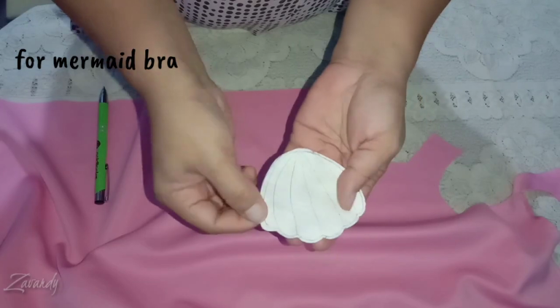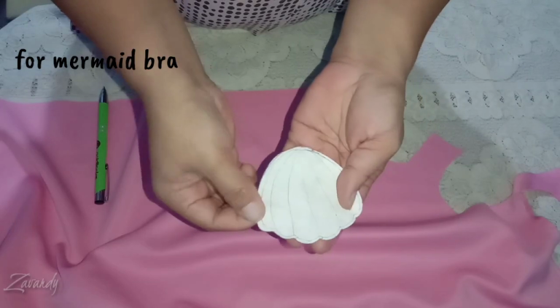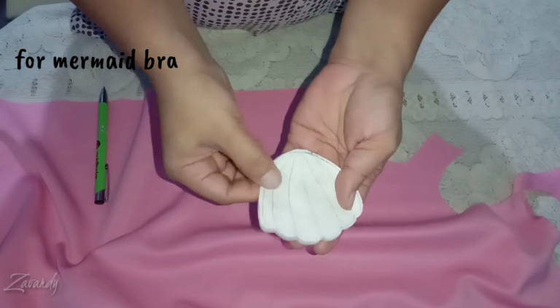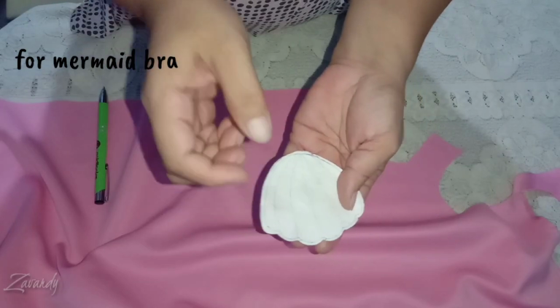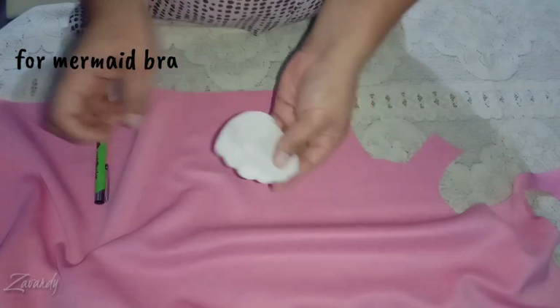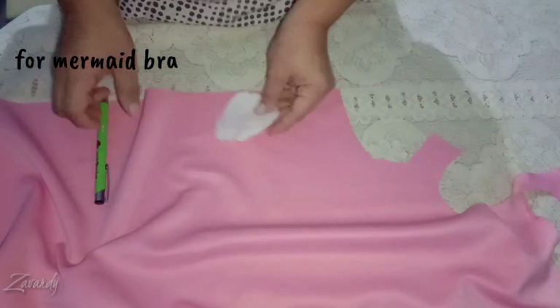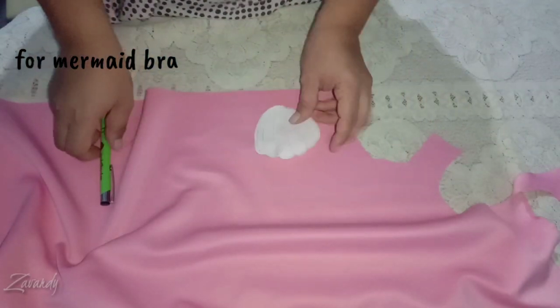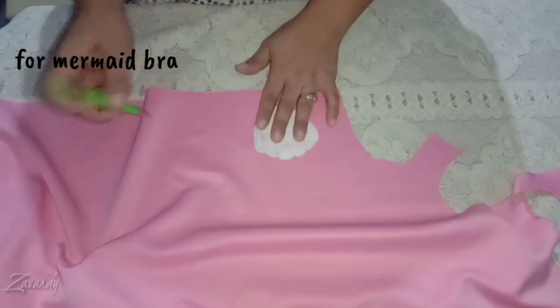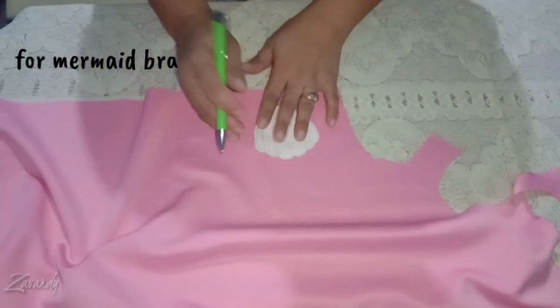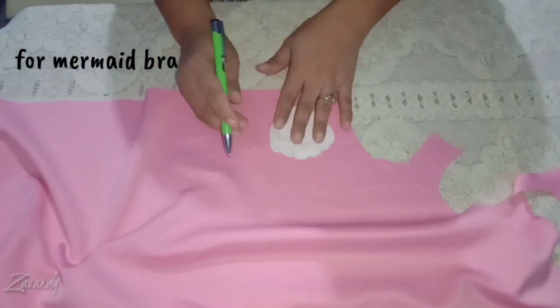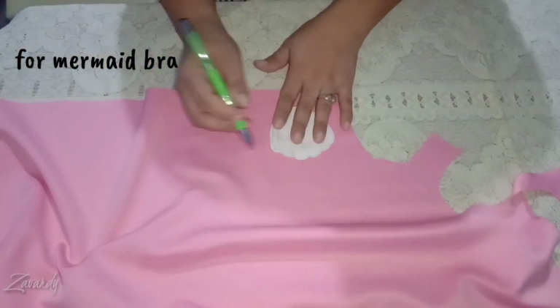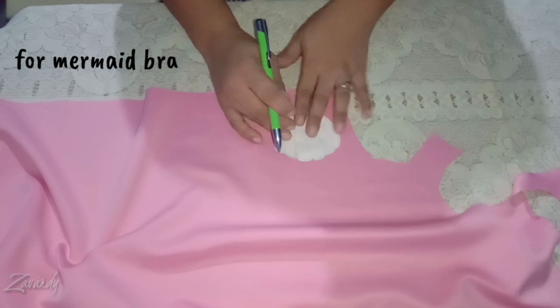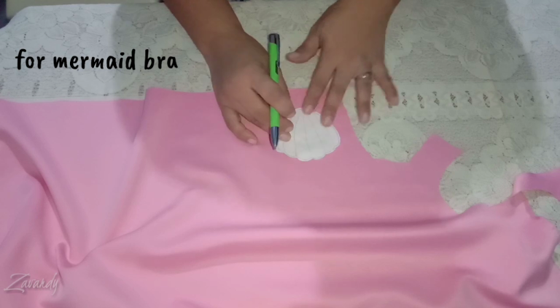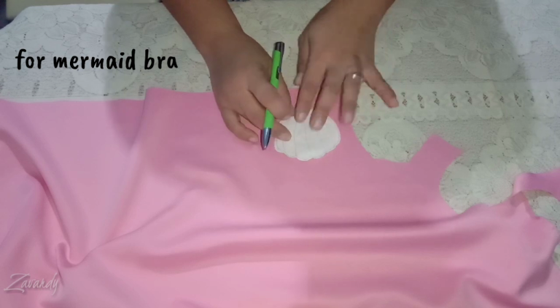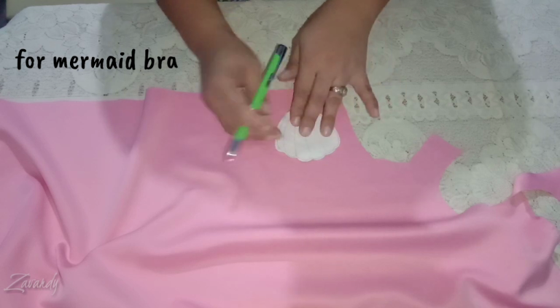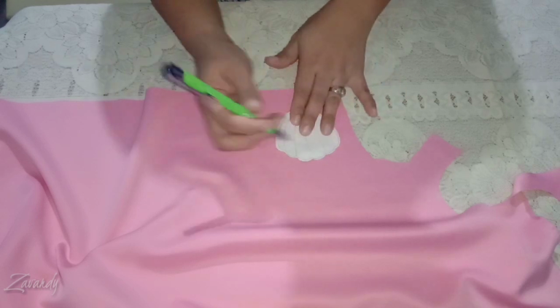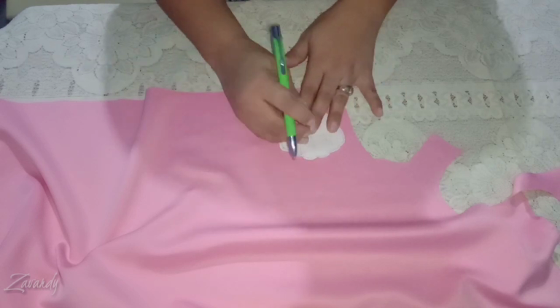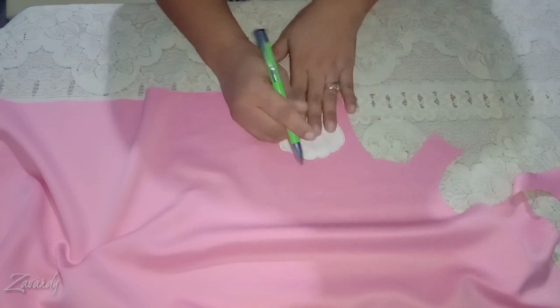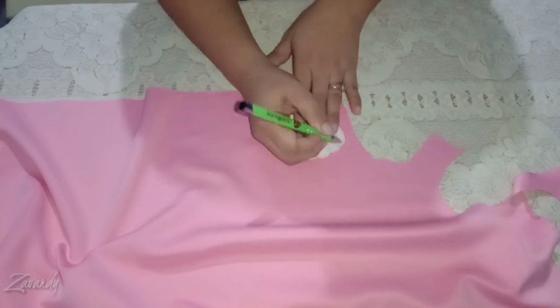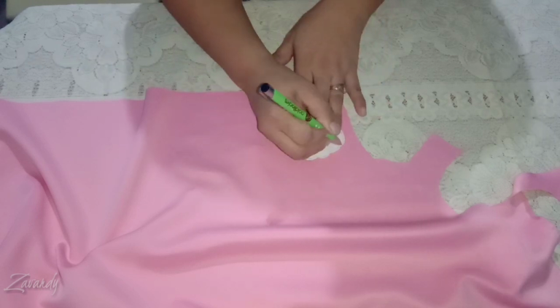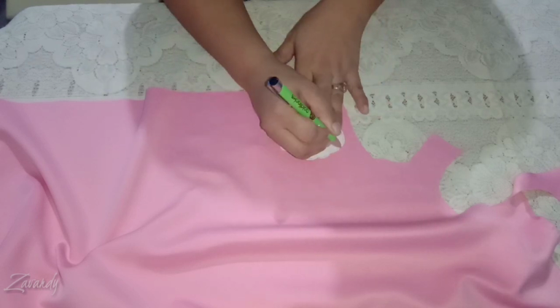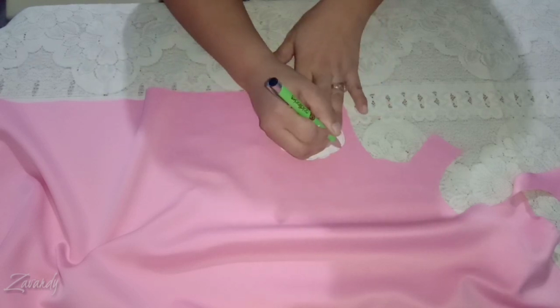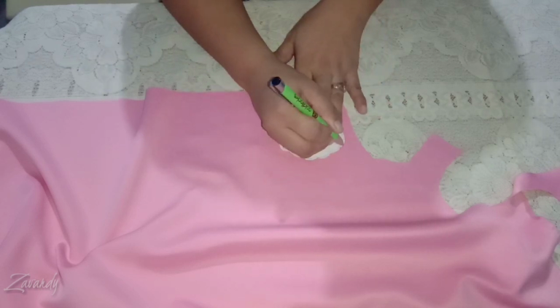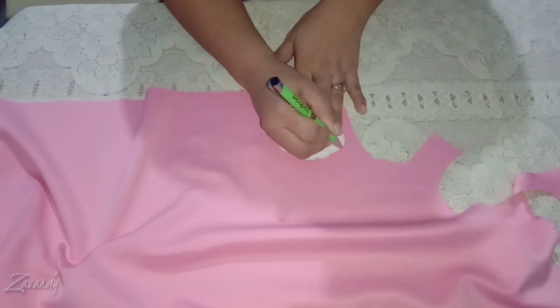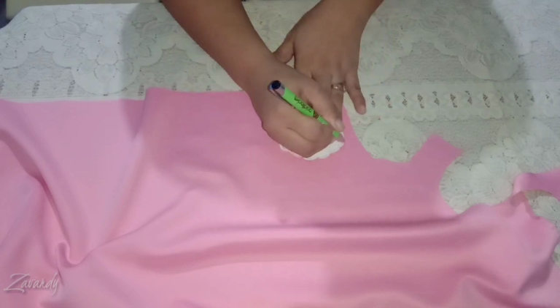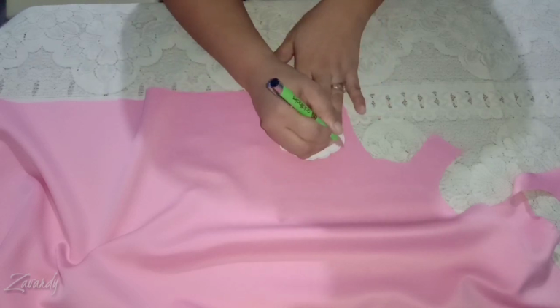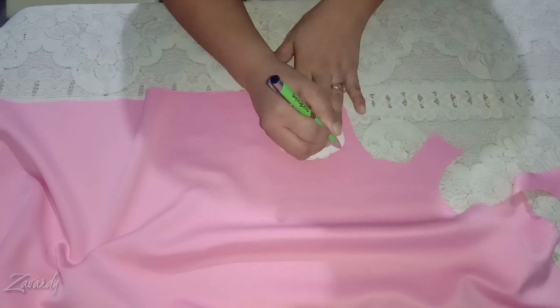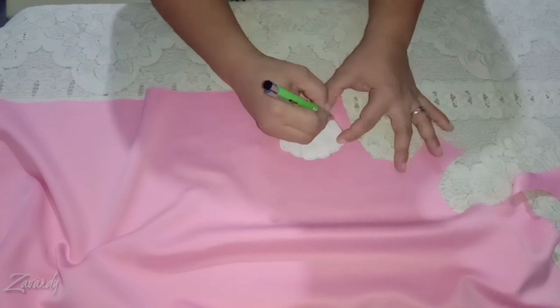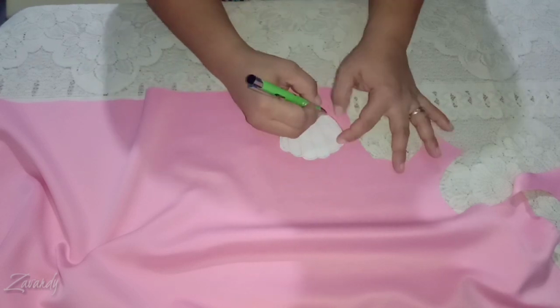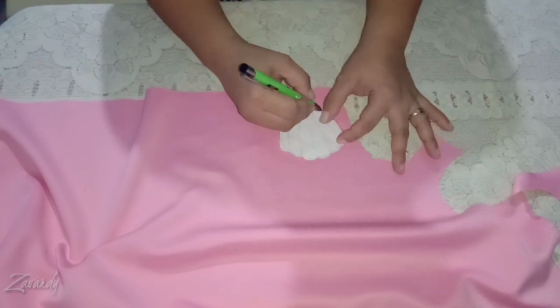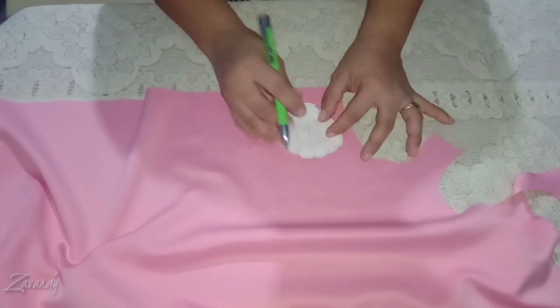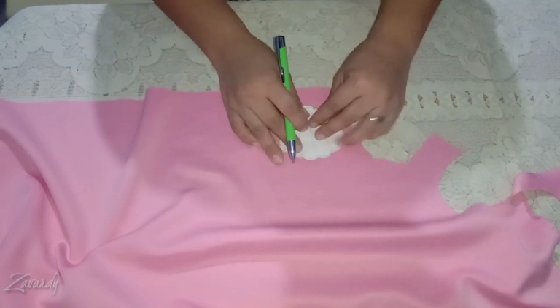I made a paper shell pattern, which you can find a lot of on the web, so go find one, trace the pattern, and cut.